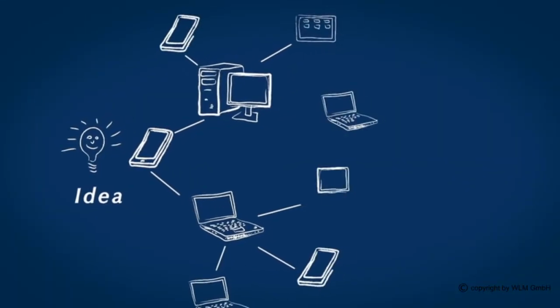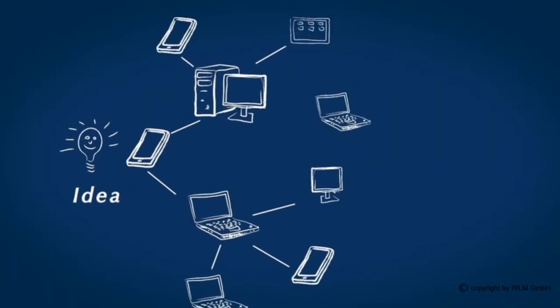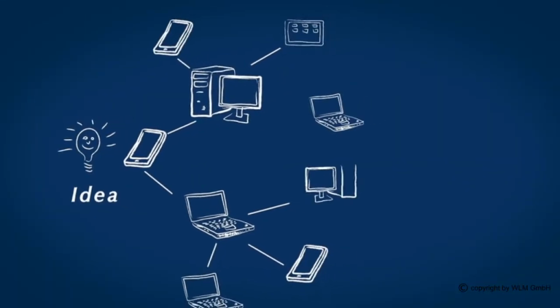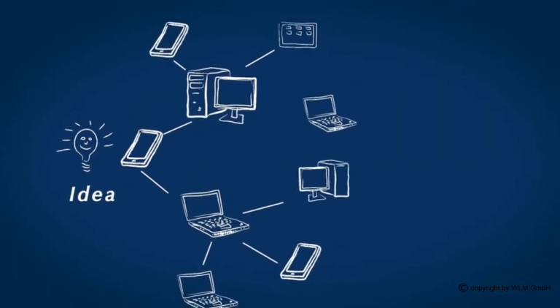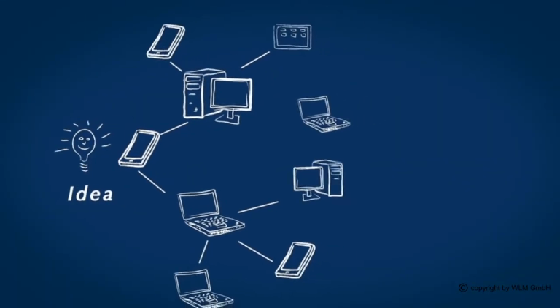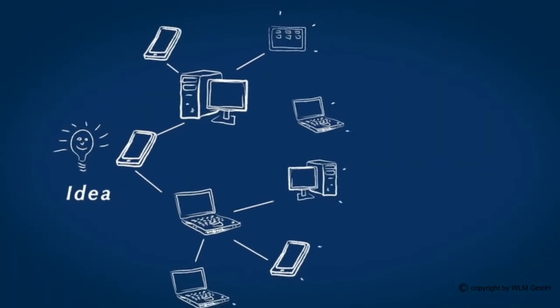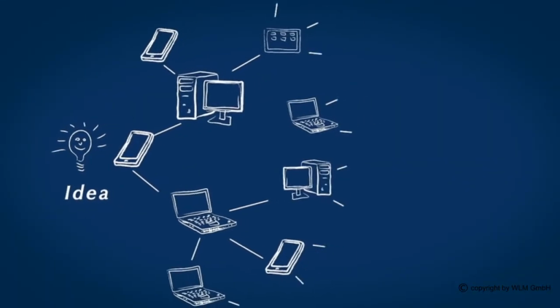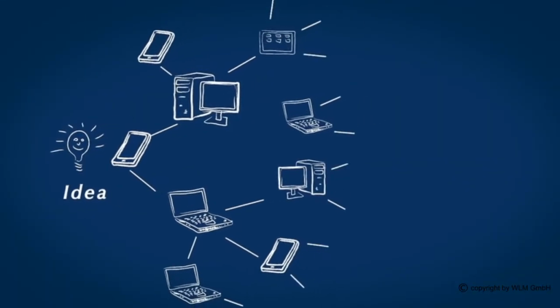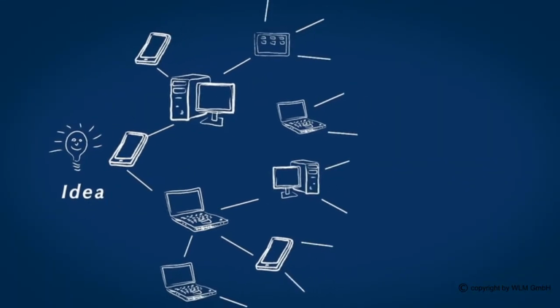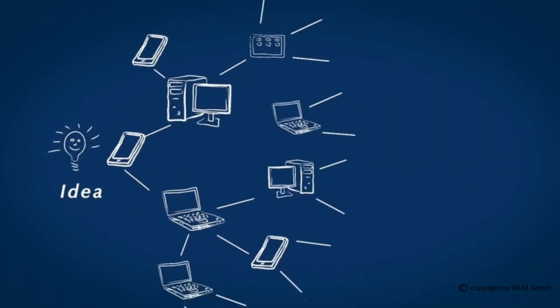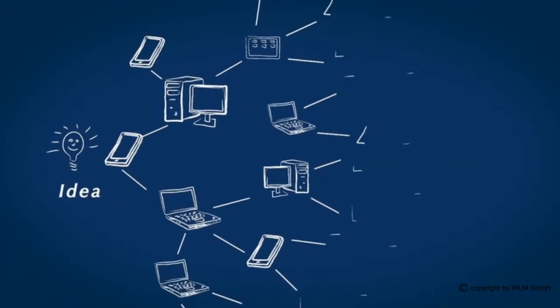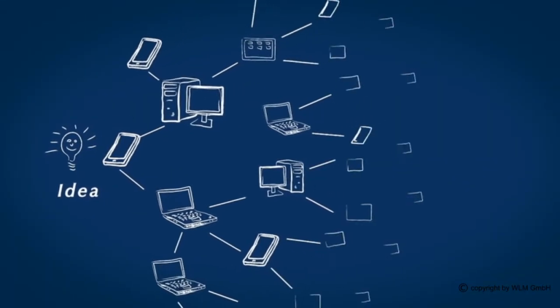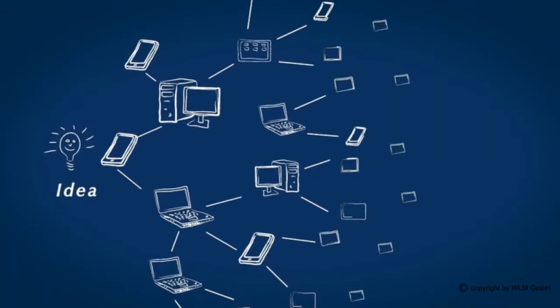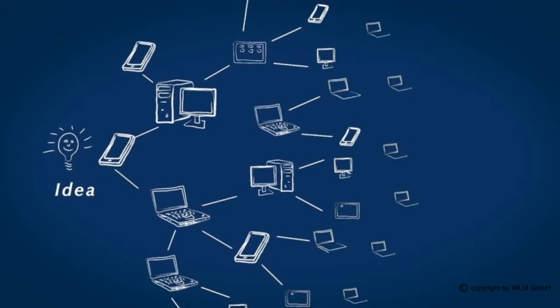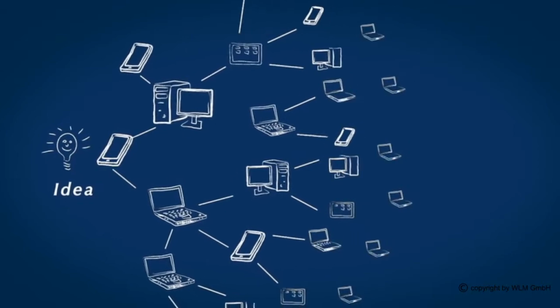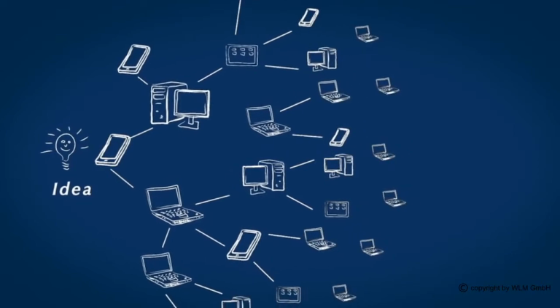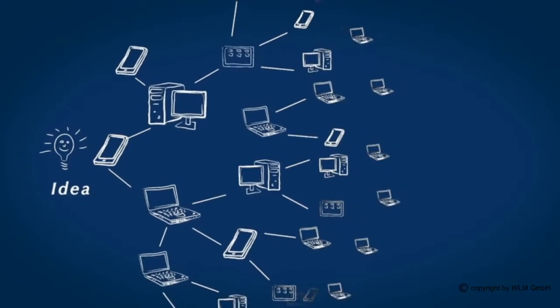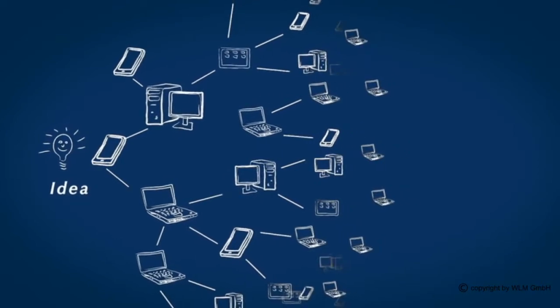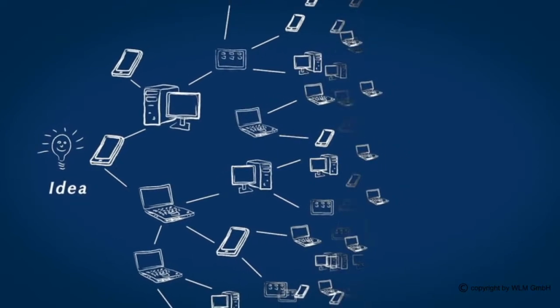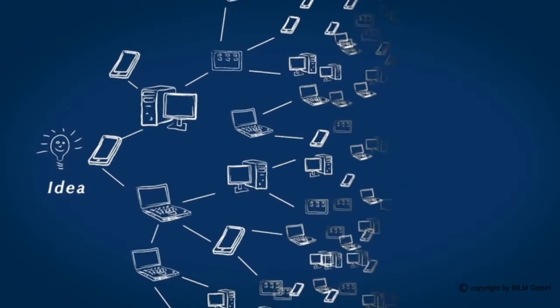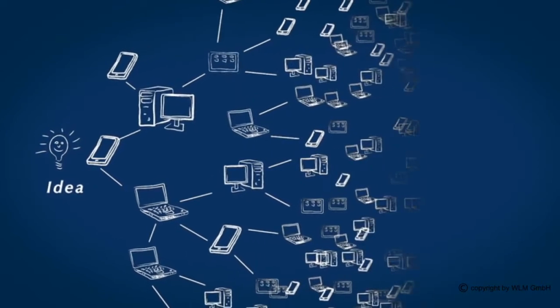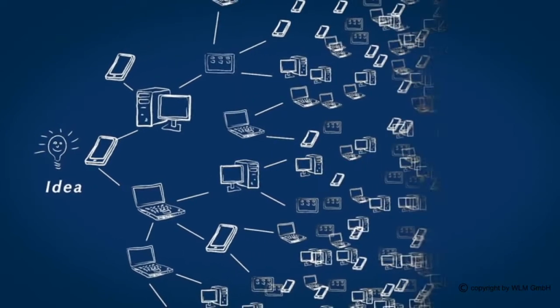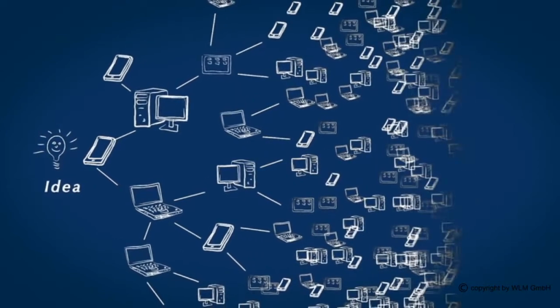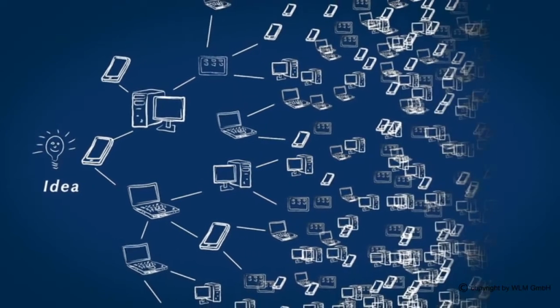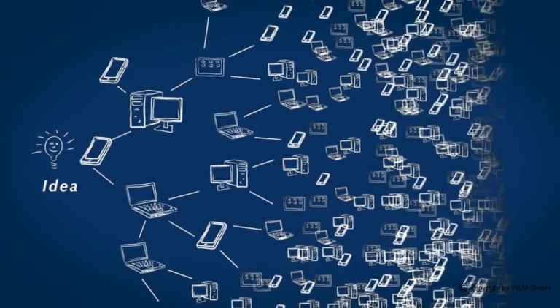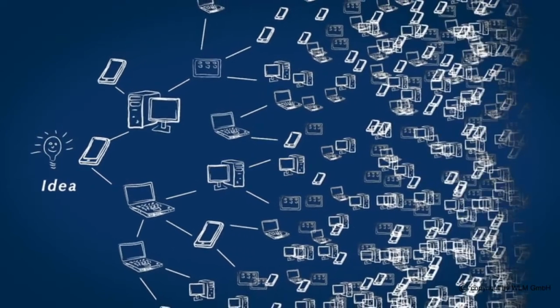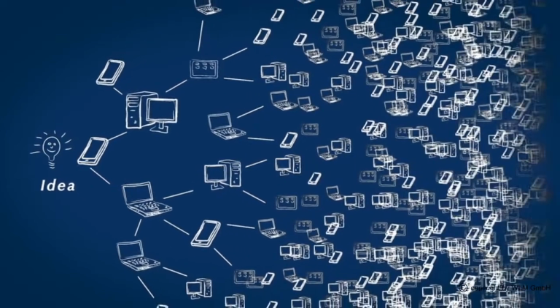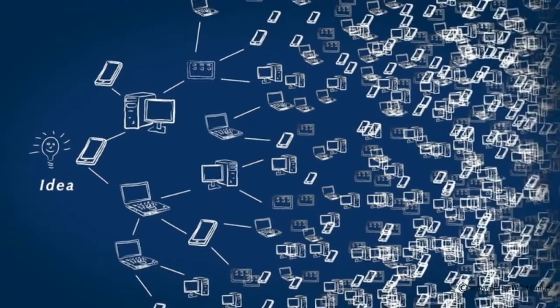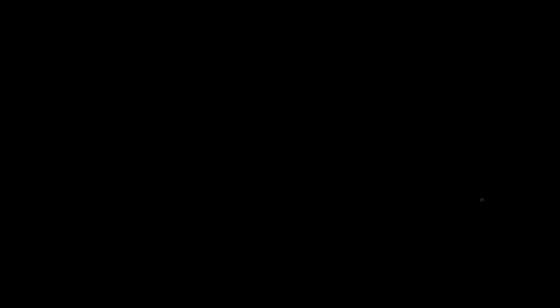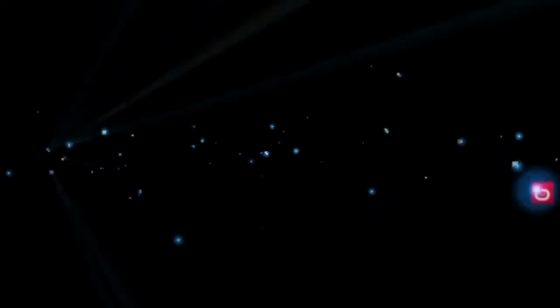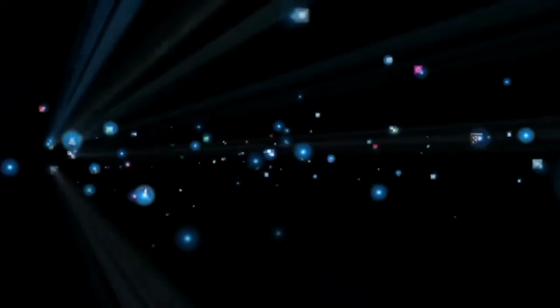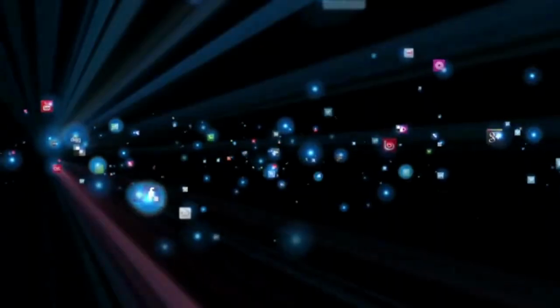When a small idea produces something big, then comes the time to share it with other people. Thank you for your time.